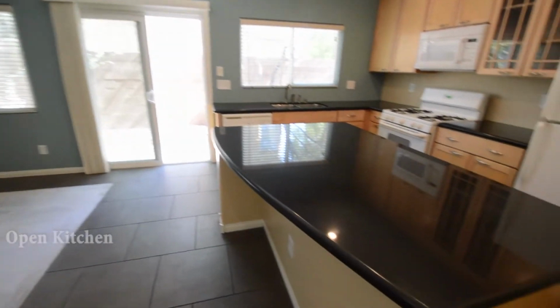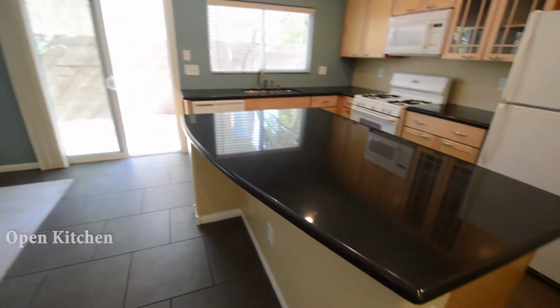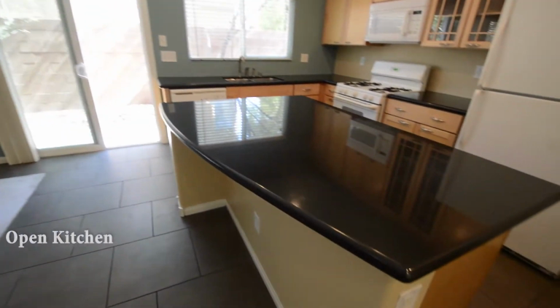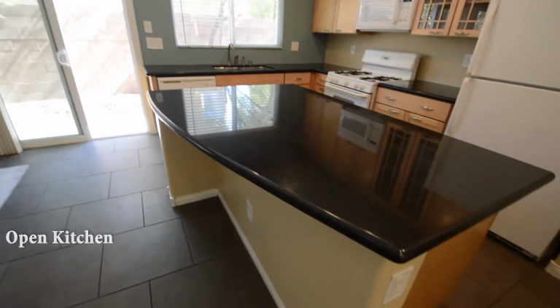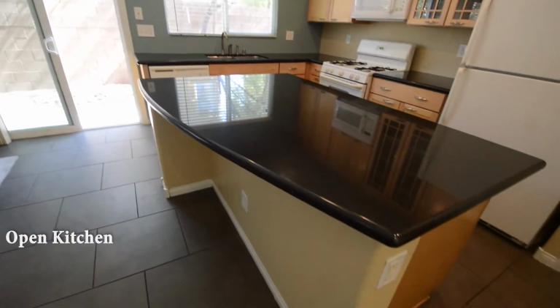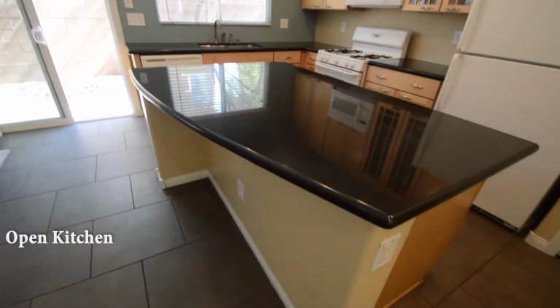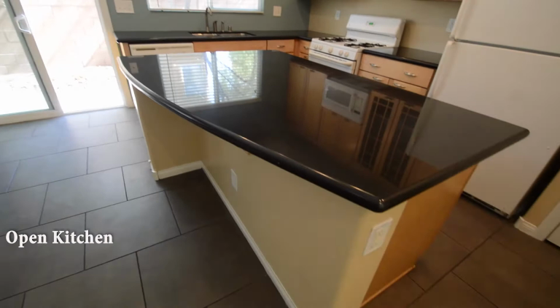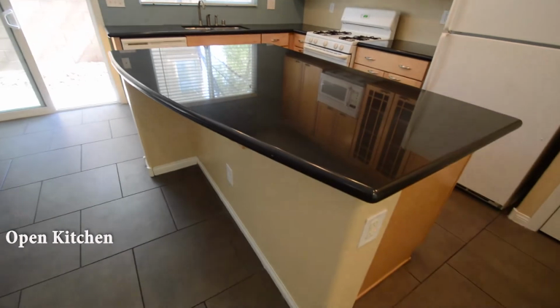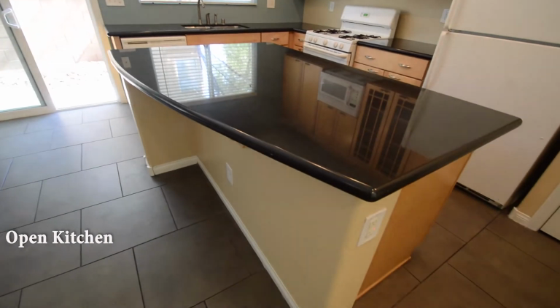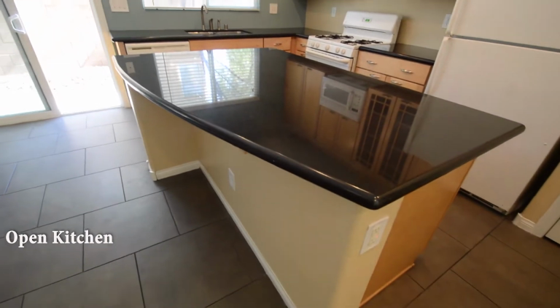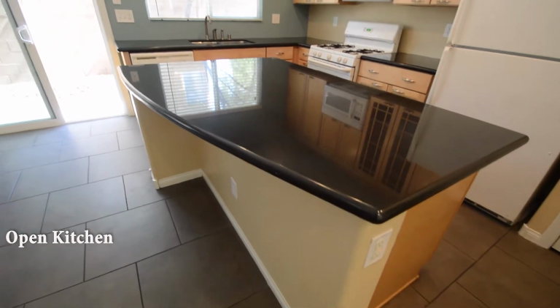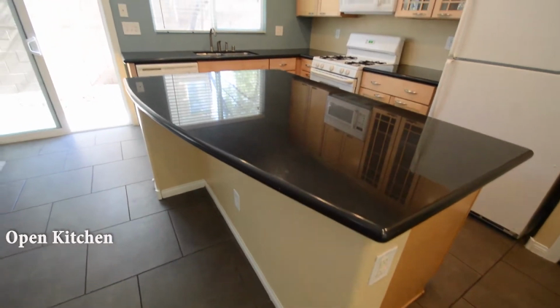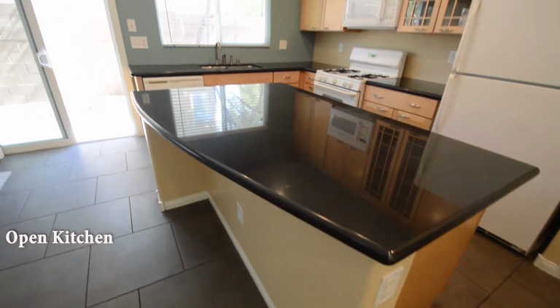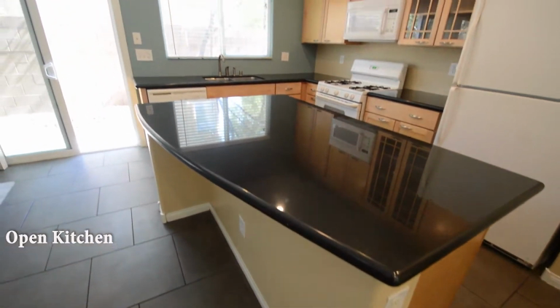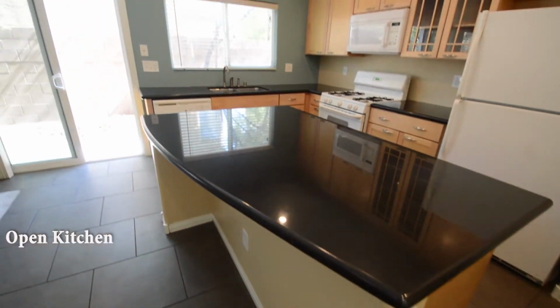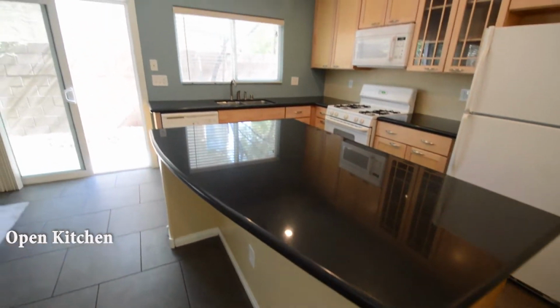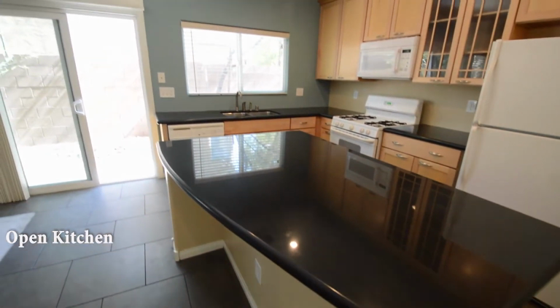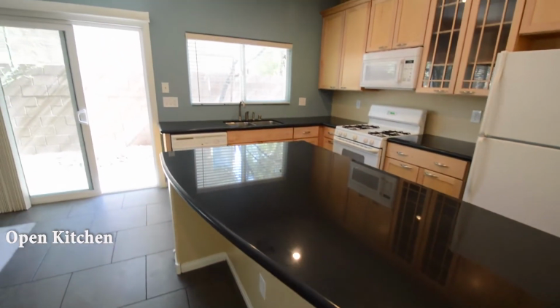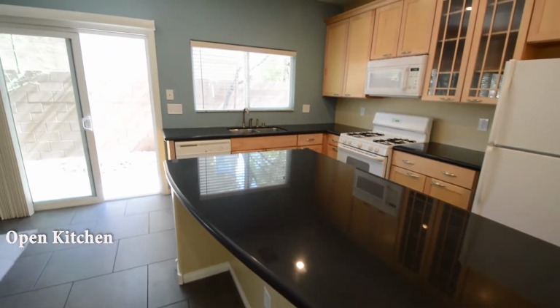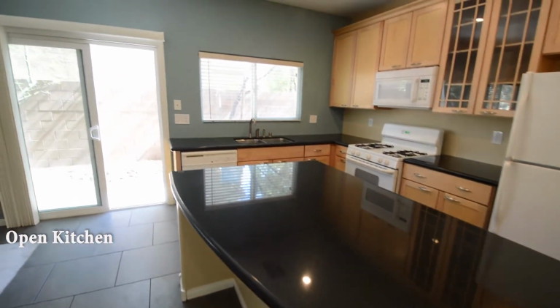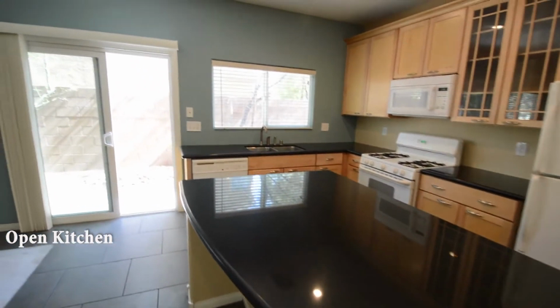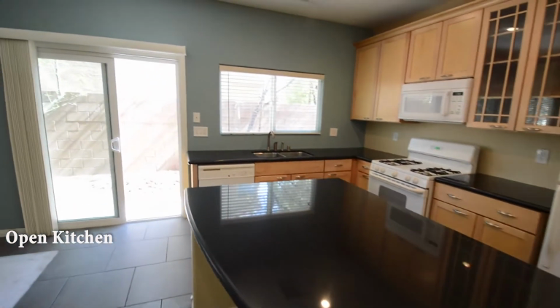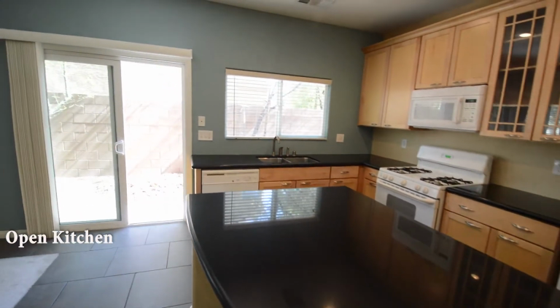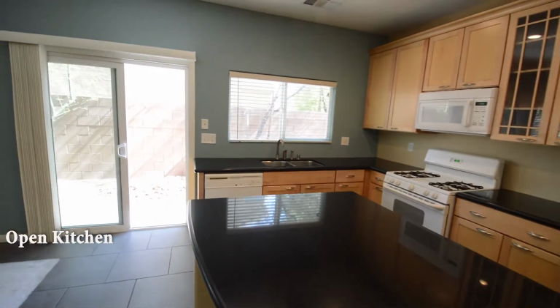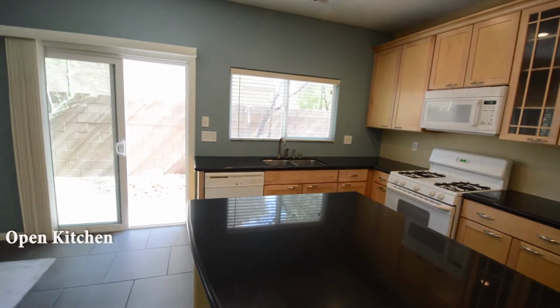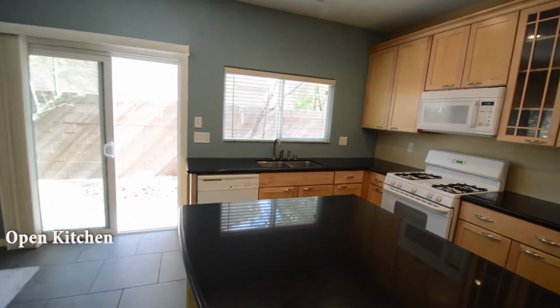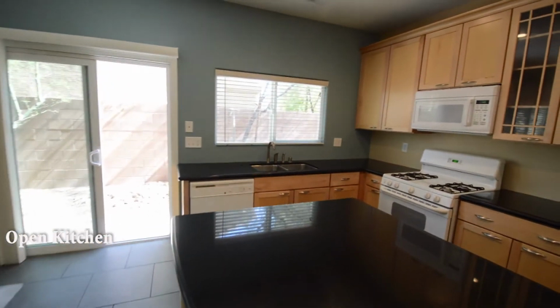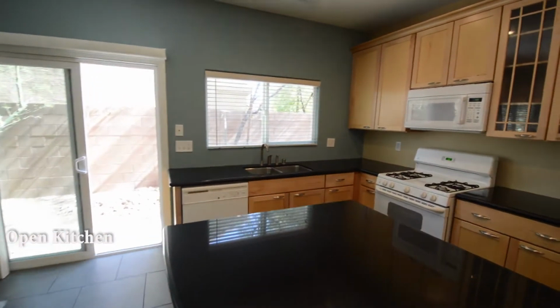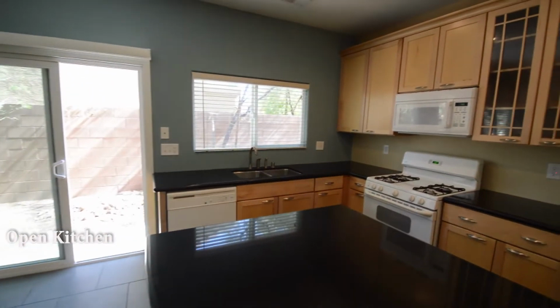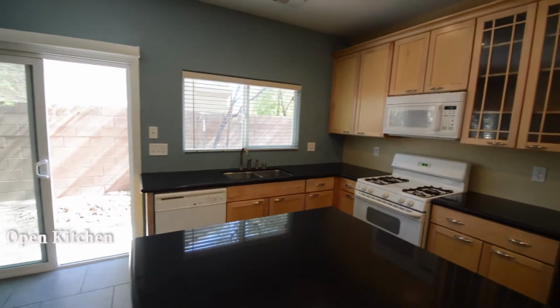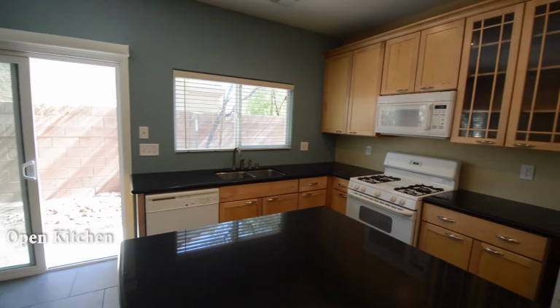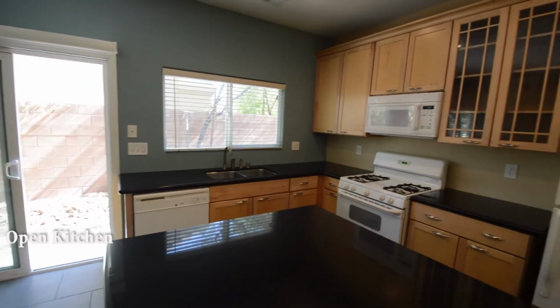The open kitchen has a center island, granite counters, custom cabinets, and all the appliances.